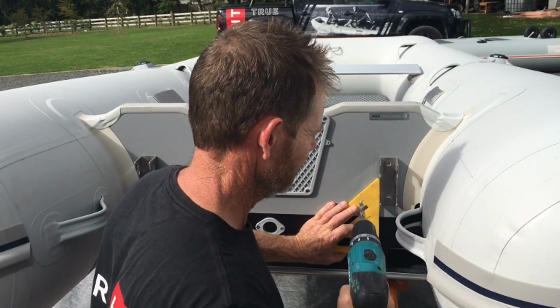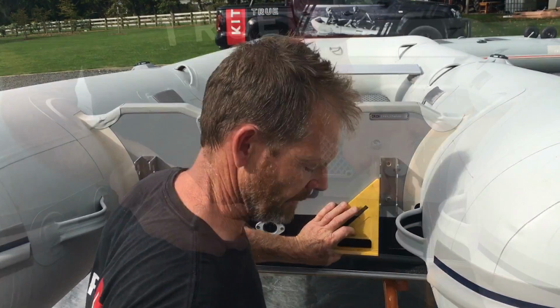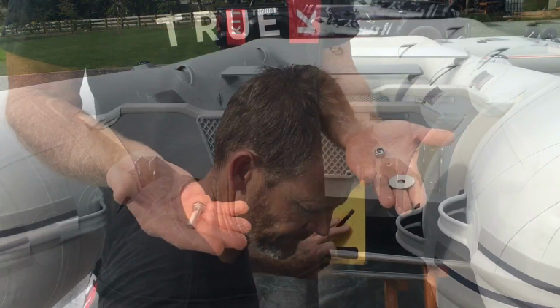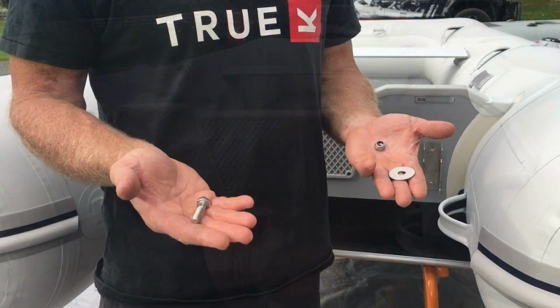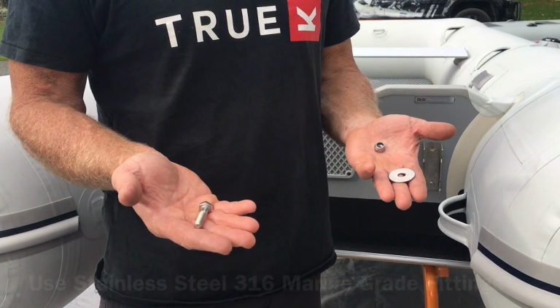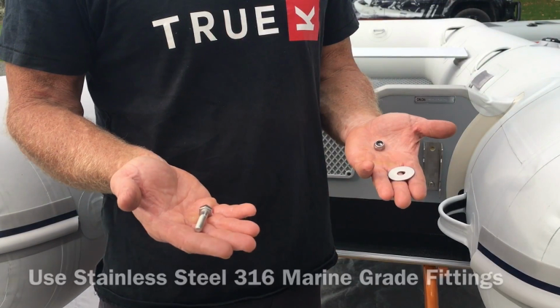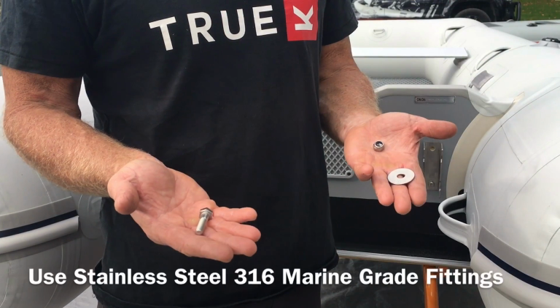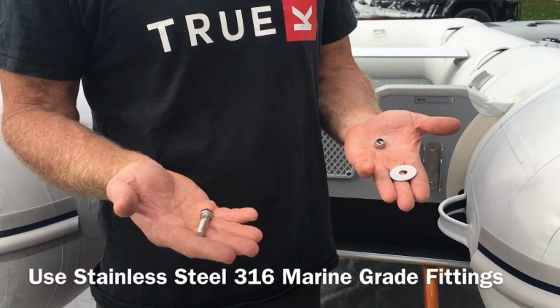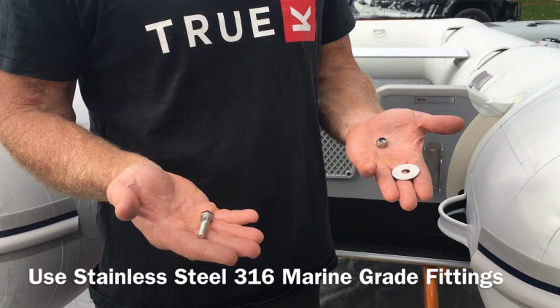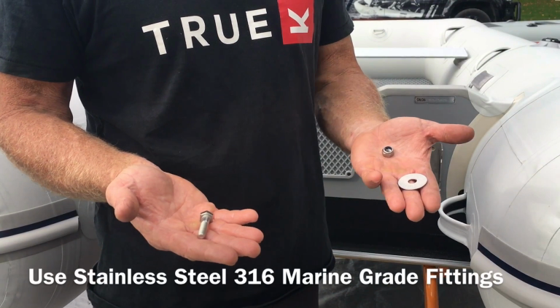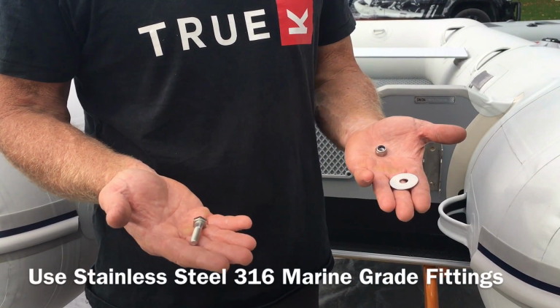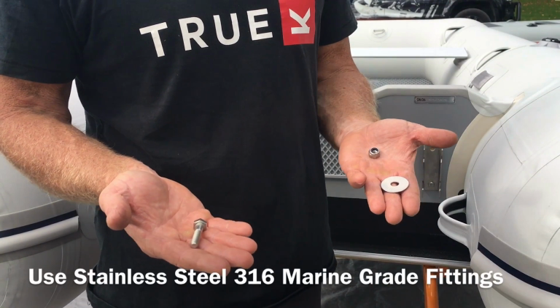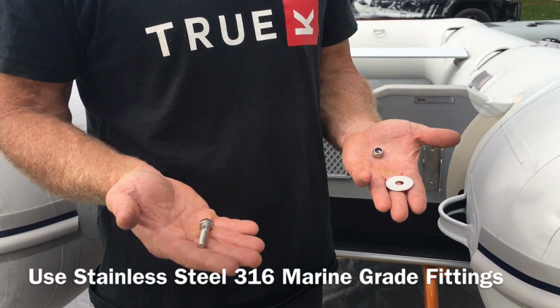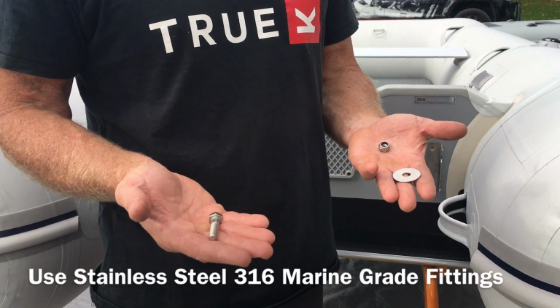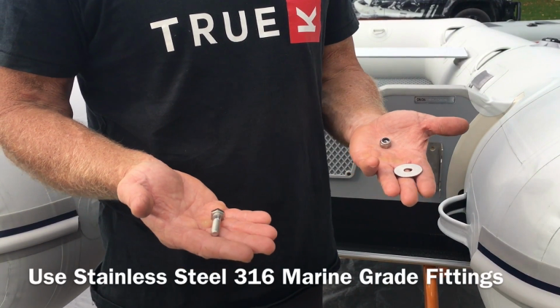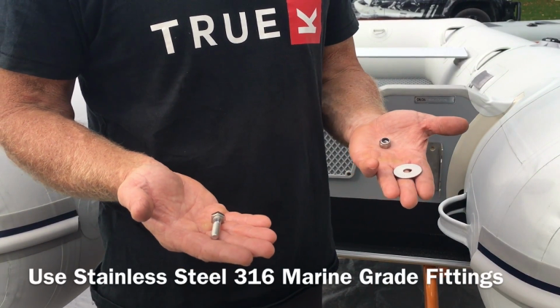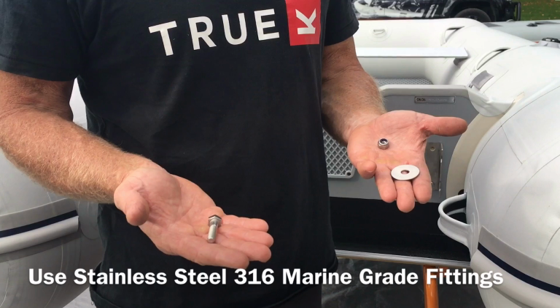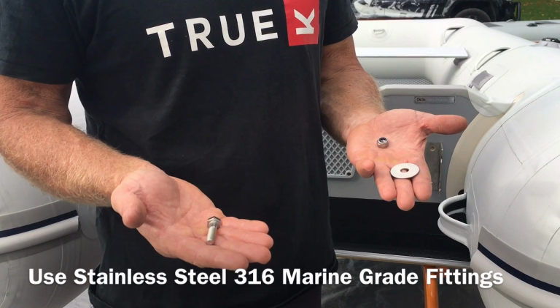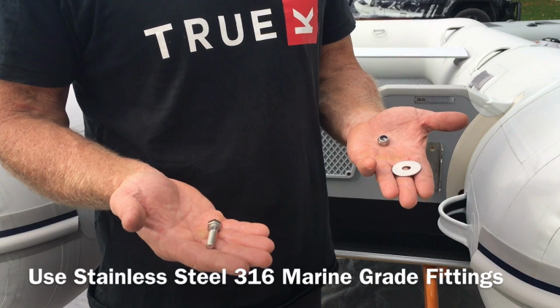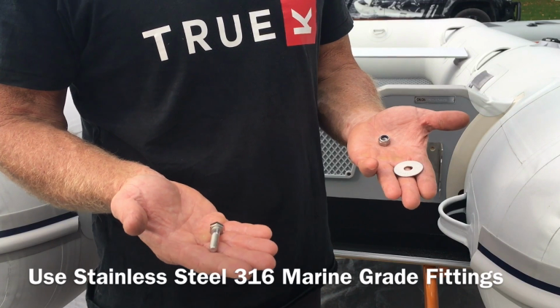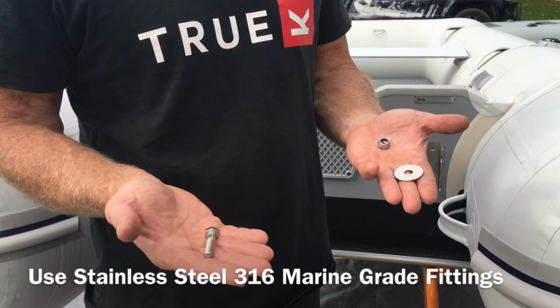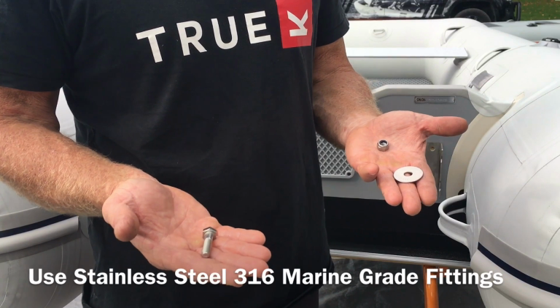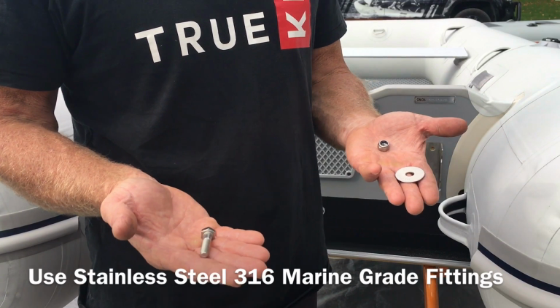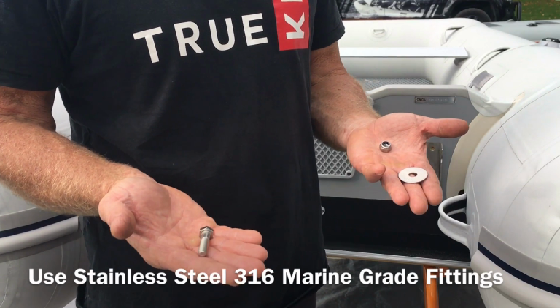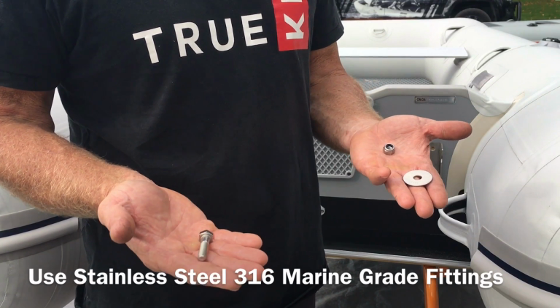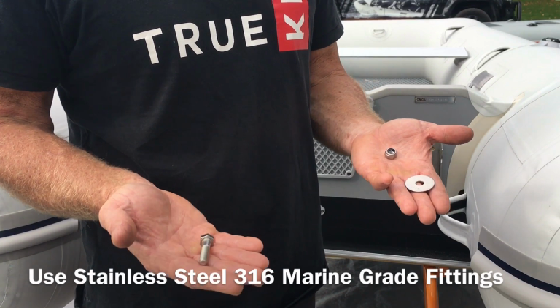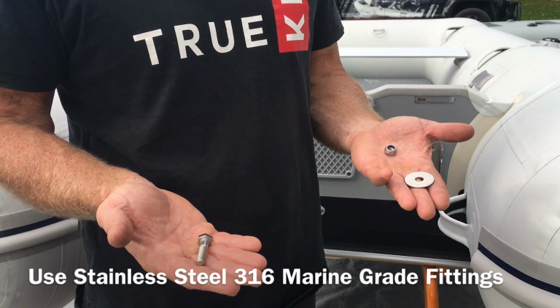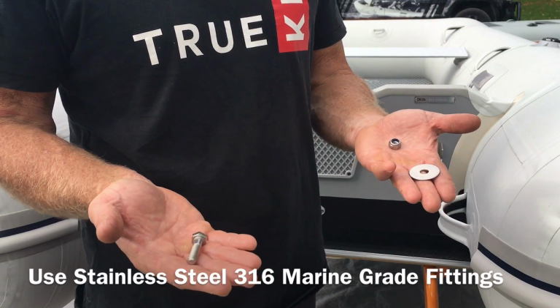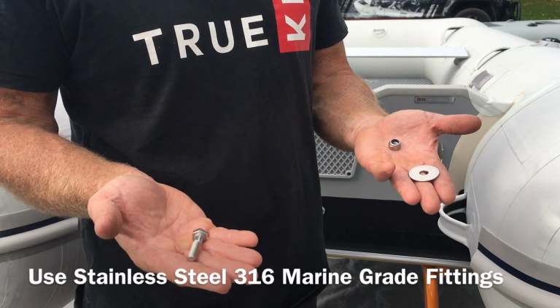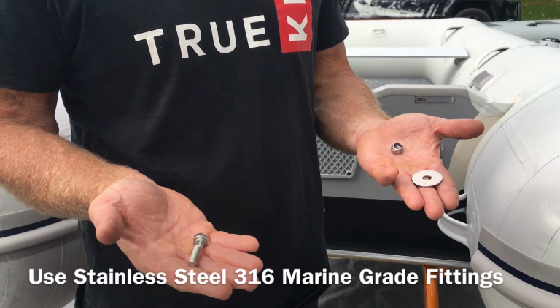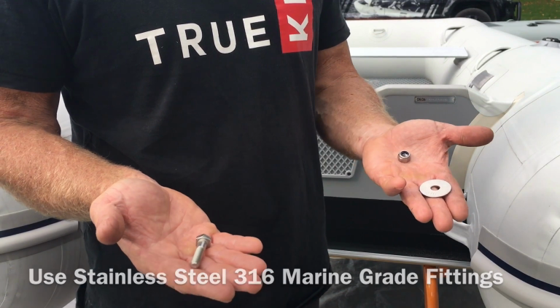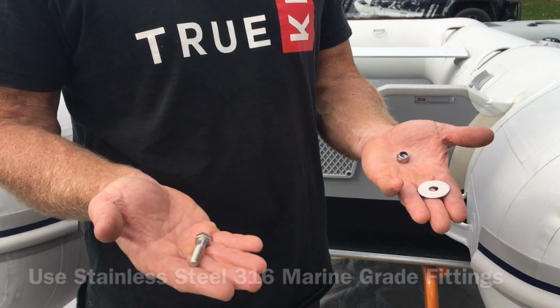I'm using eyebolt bolts, nylock nuts and stainless steel 316 marine grade products.